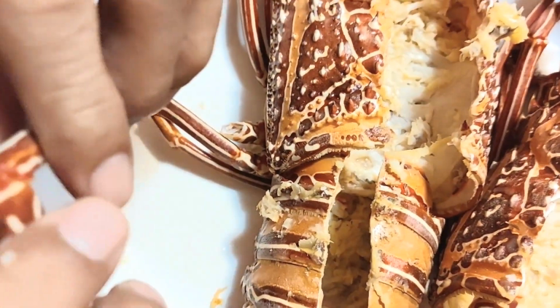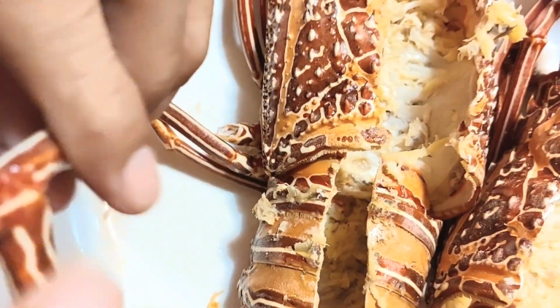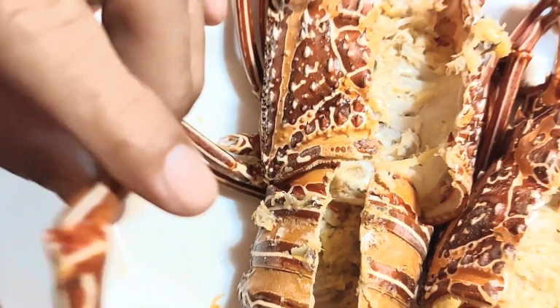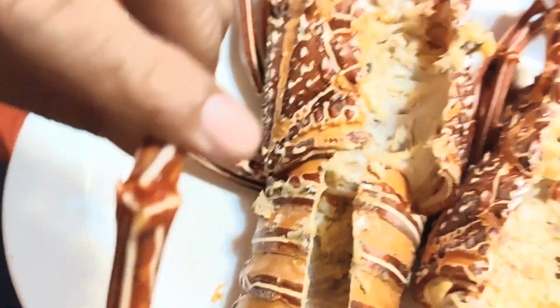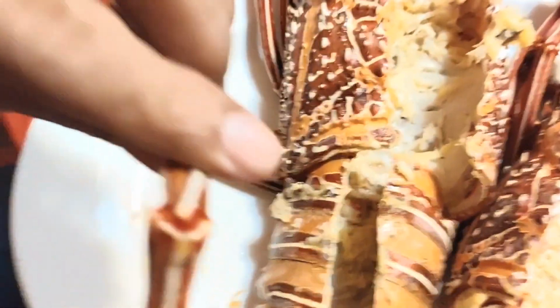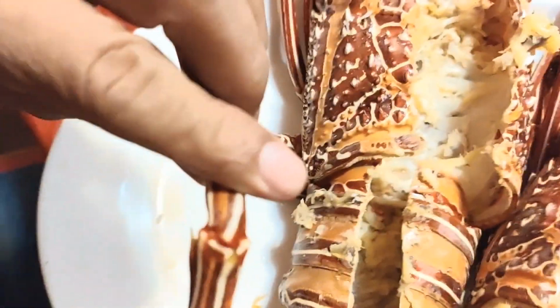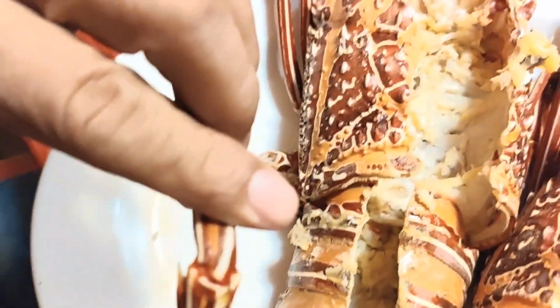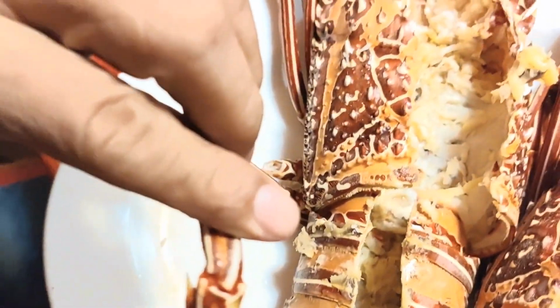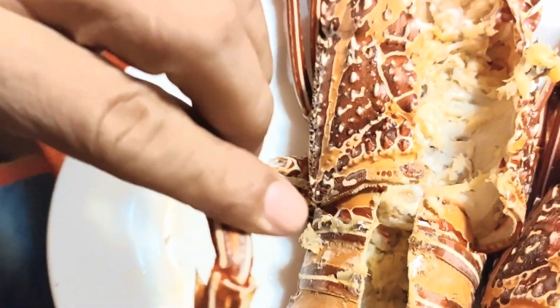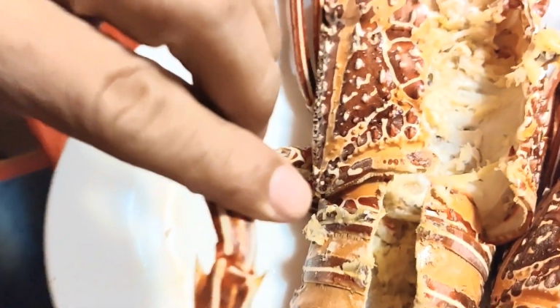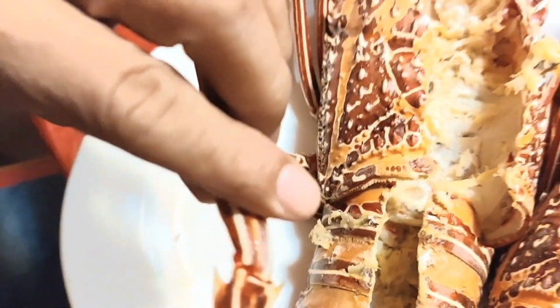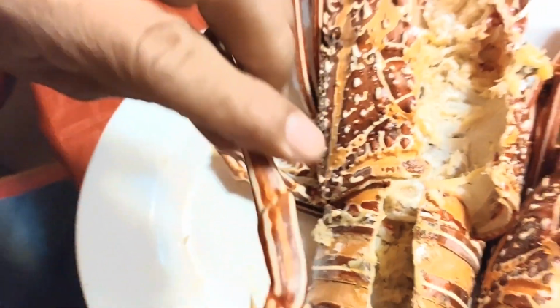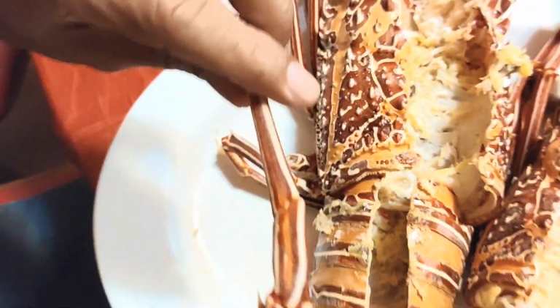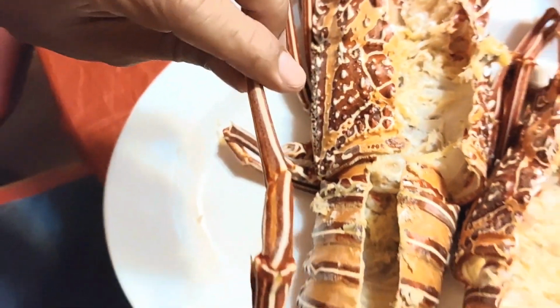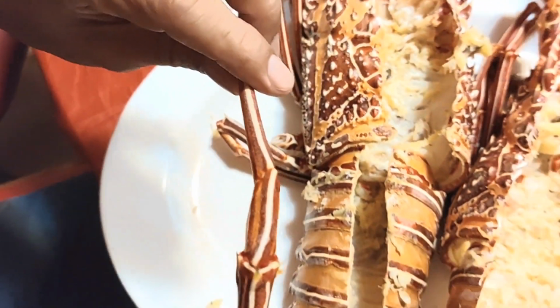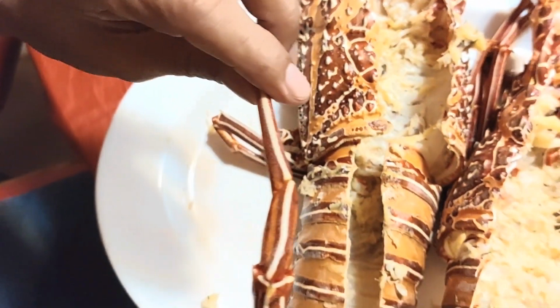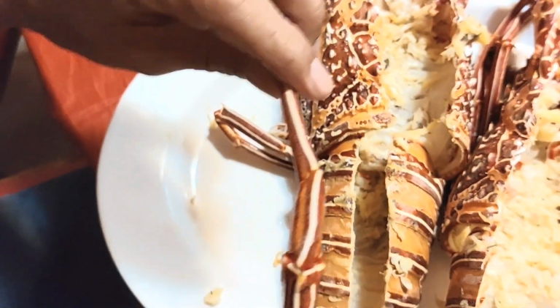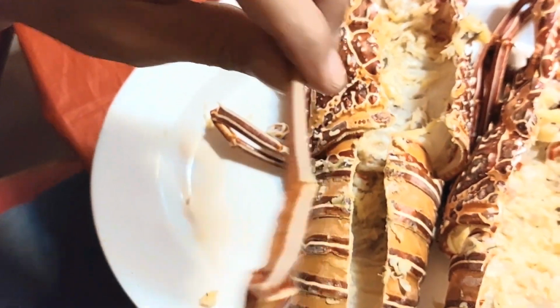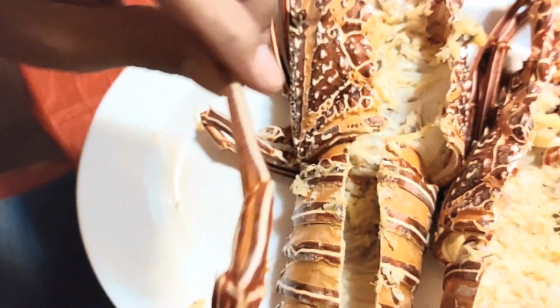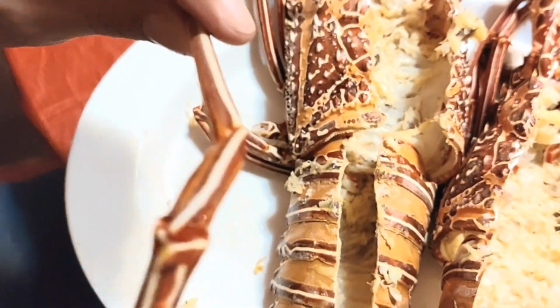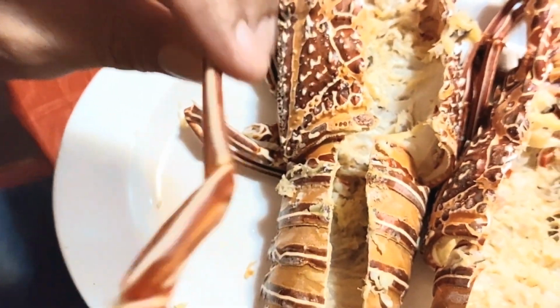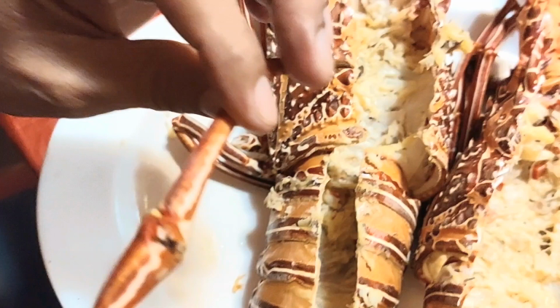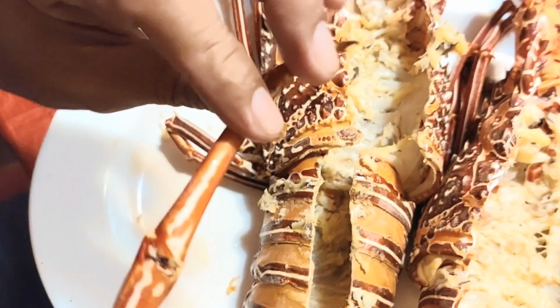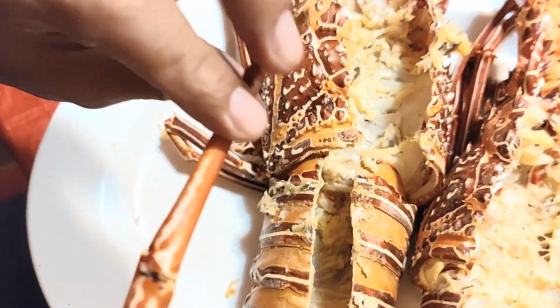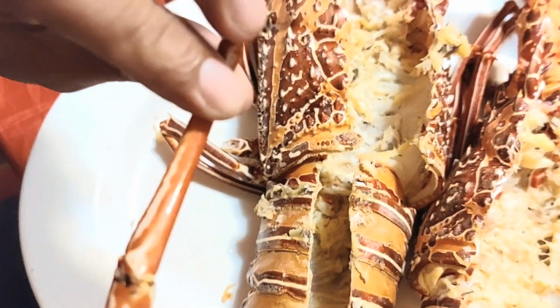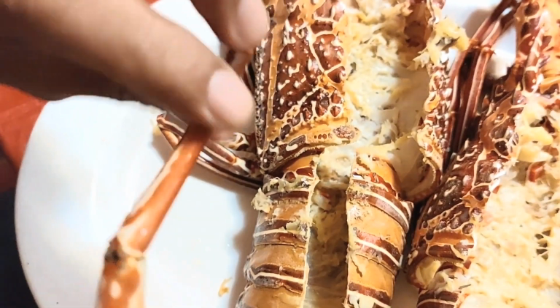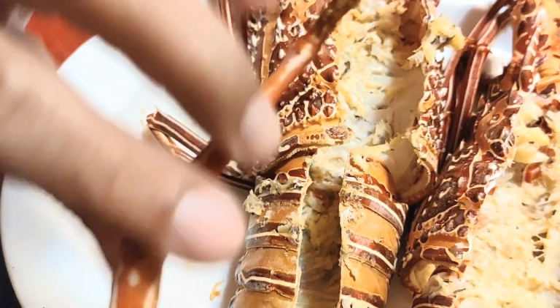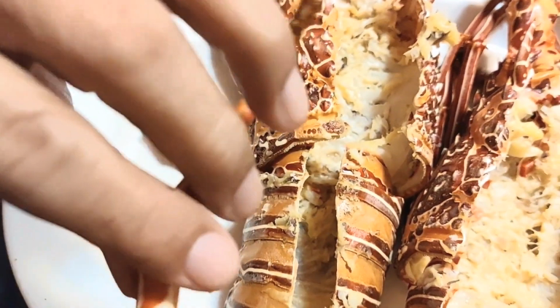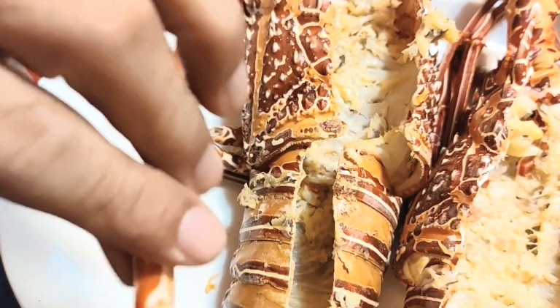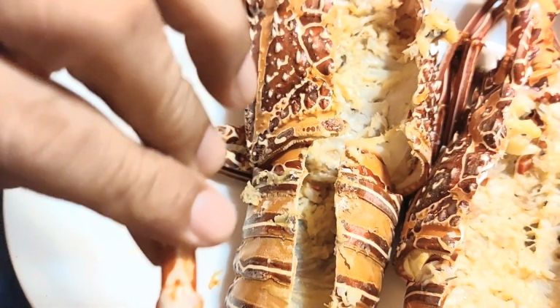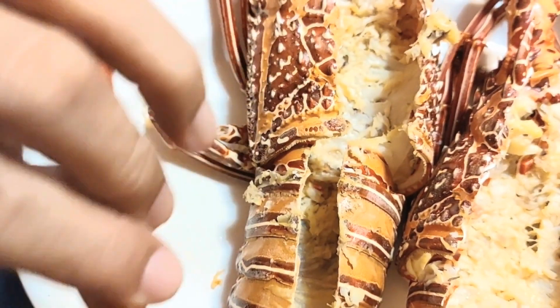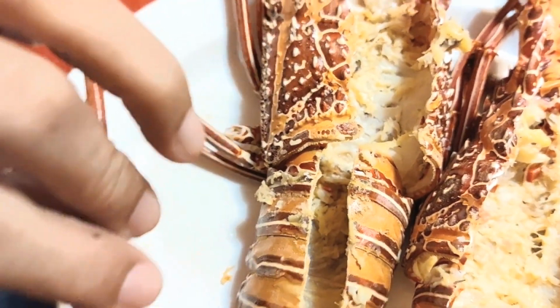What's the English of 'galamay'? Is it claws? Yes, claws.